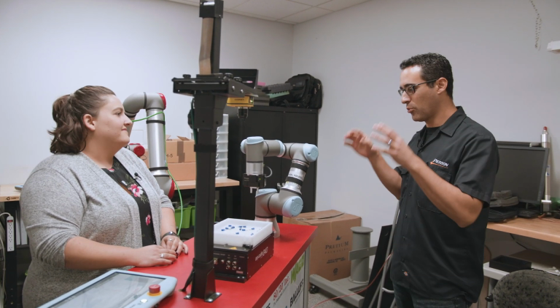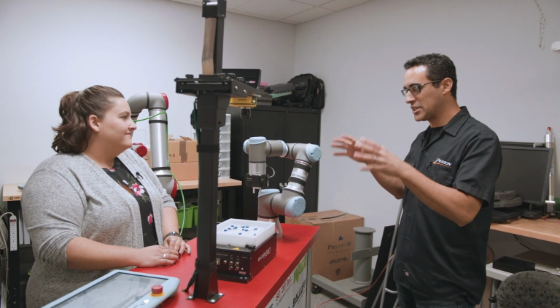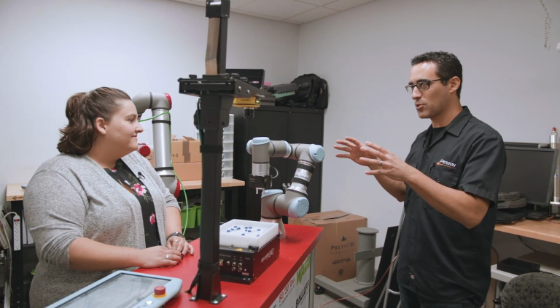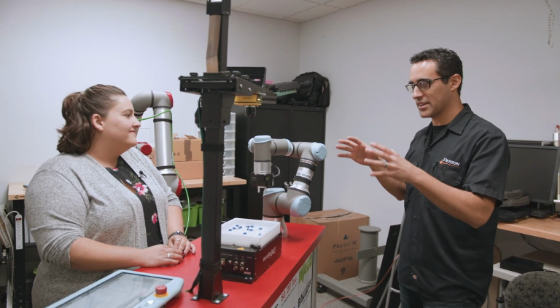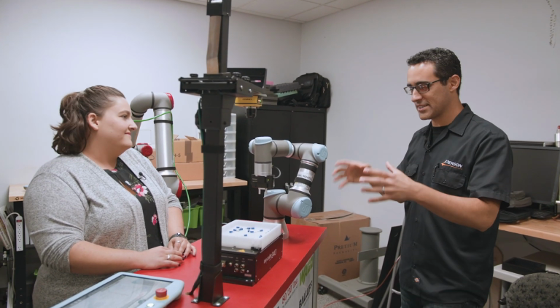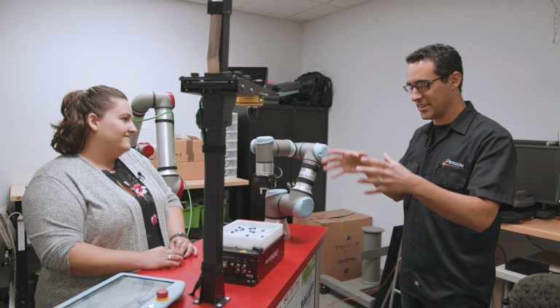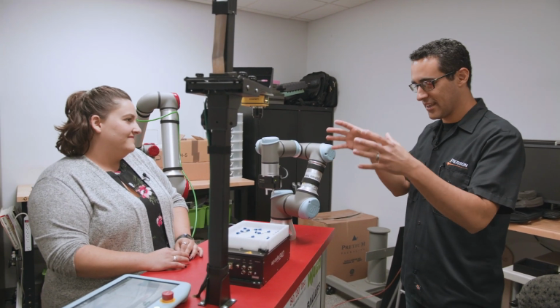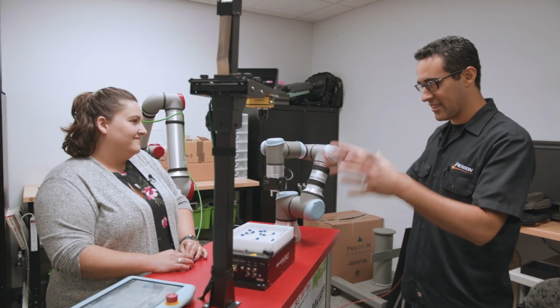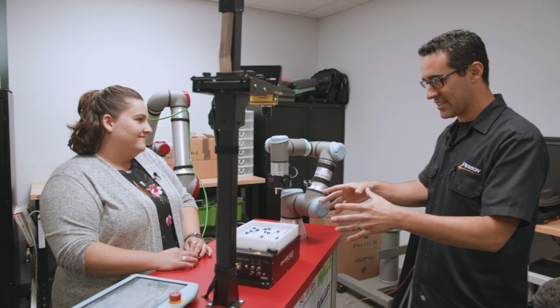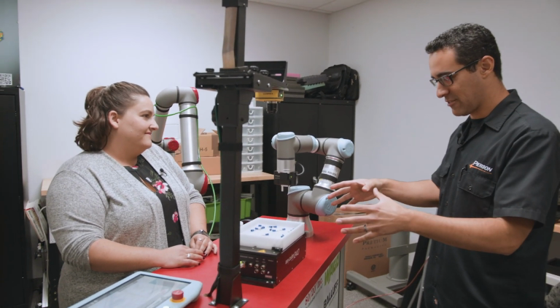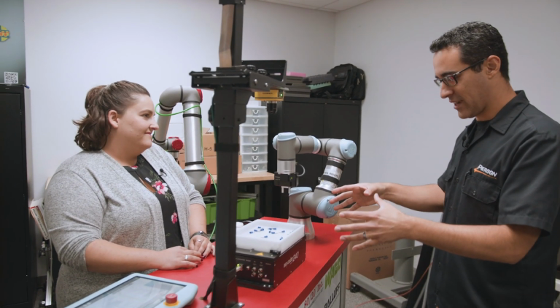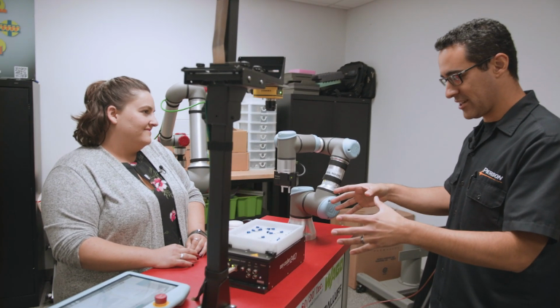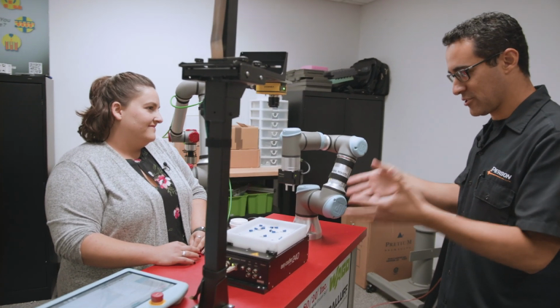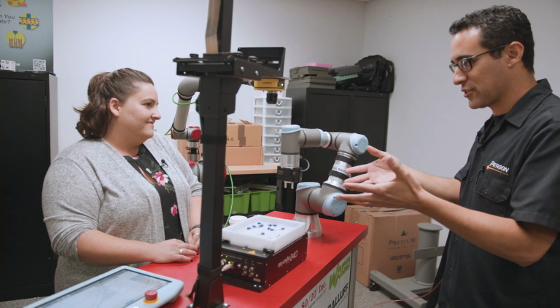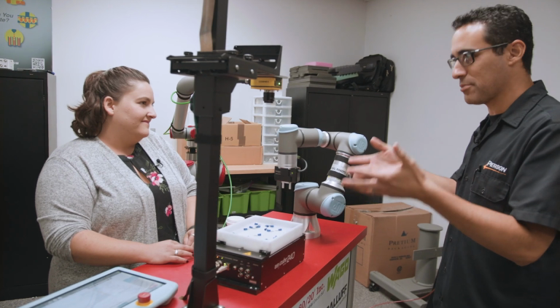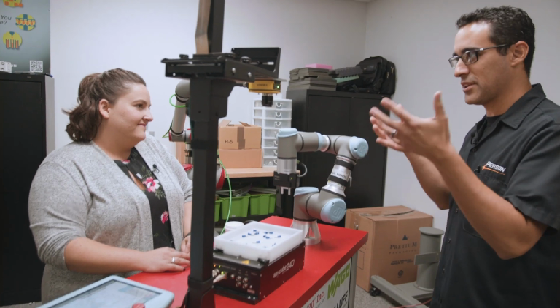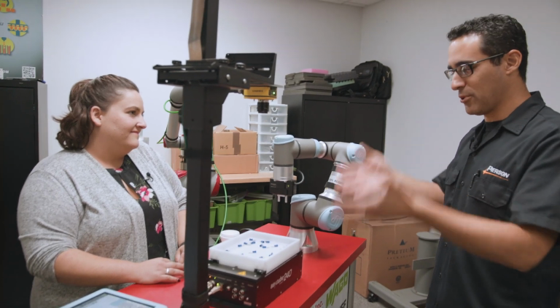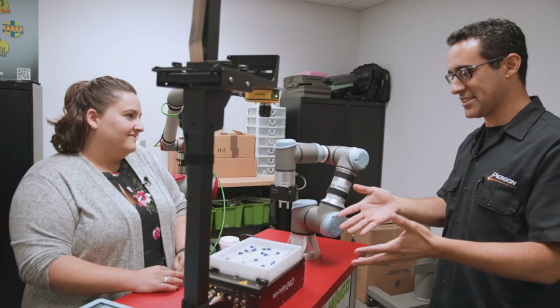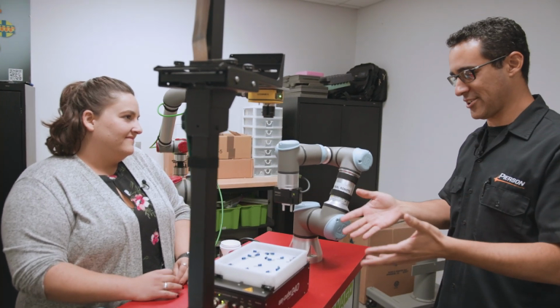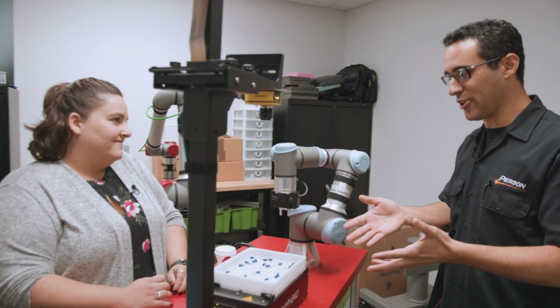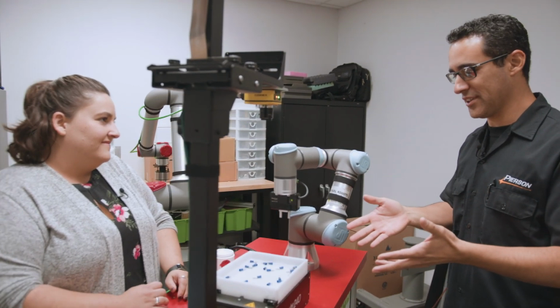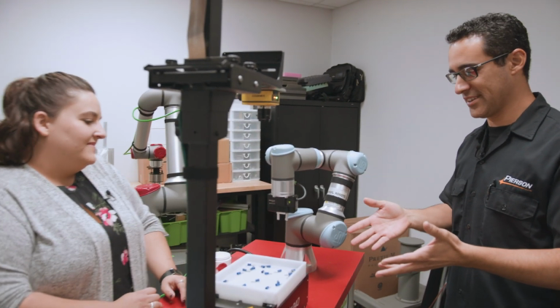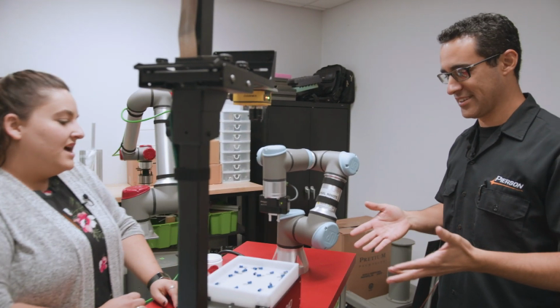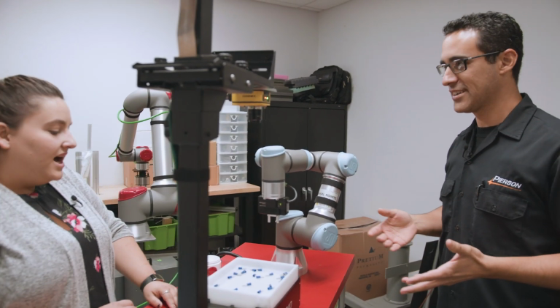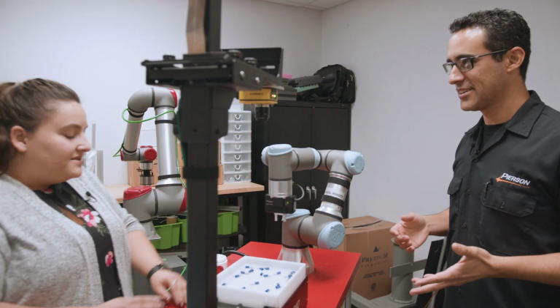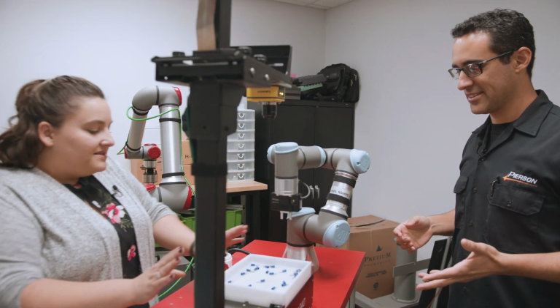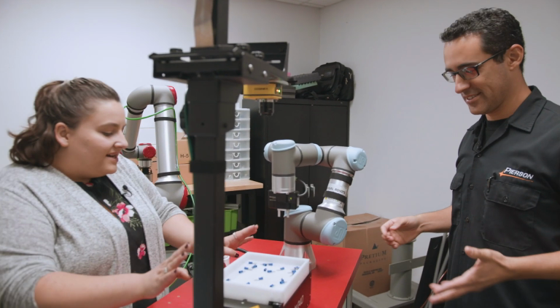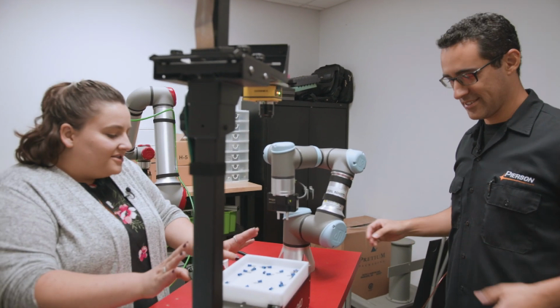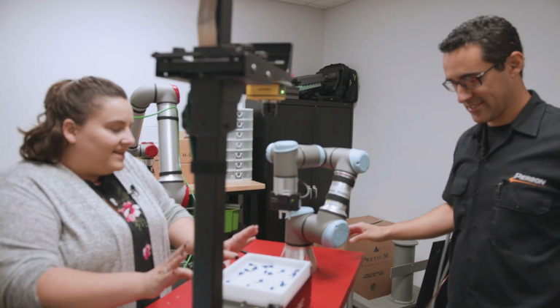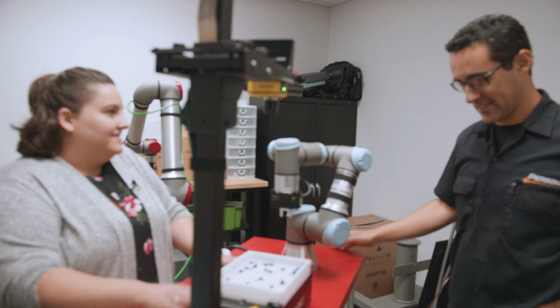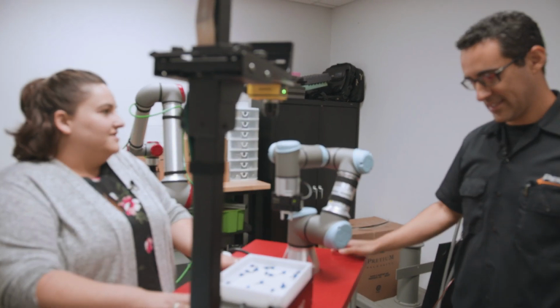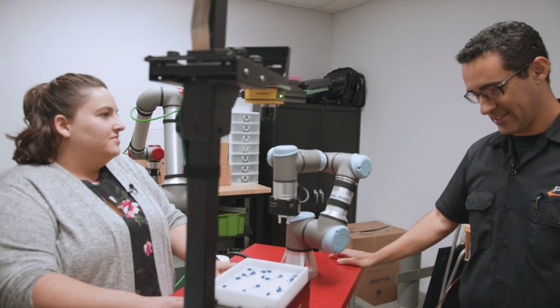We want to look at this device here. First of all, Bethany, what is this called? This is actually the ACI Cube.